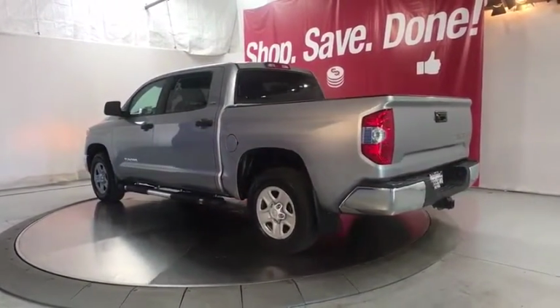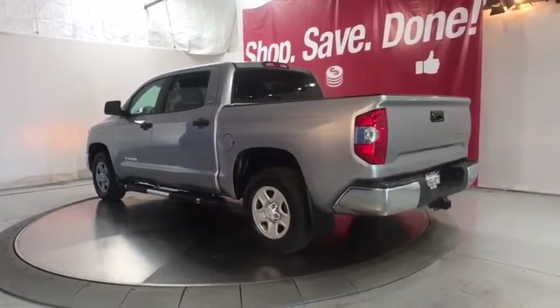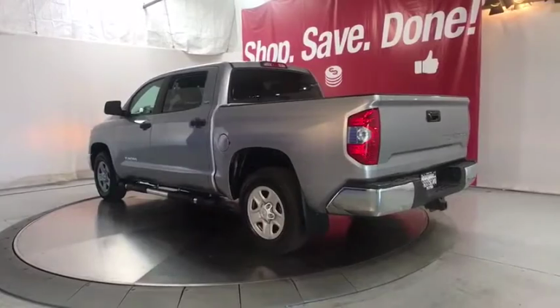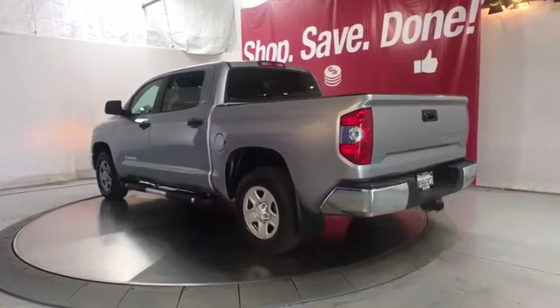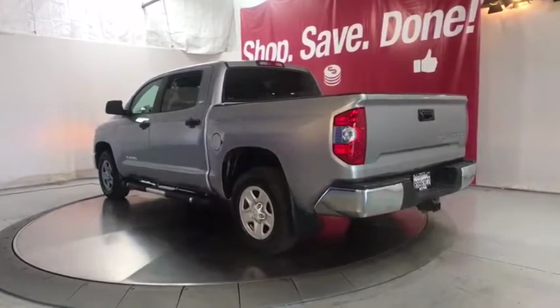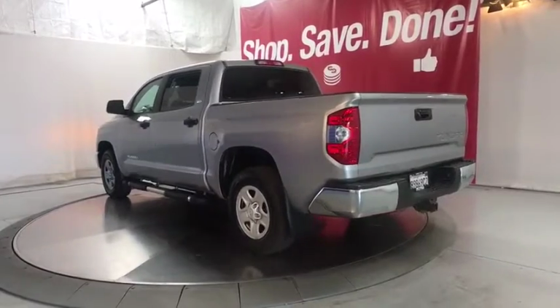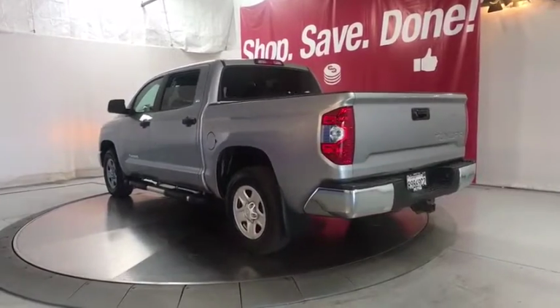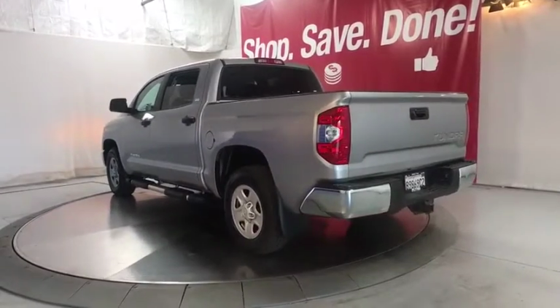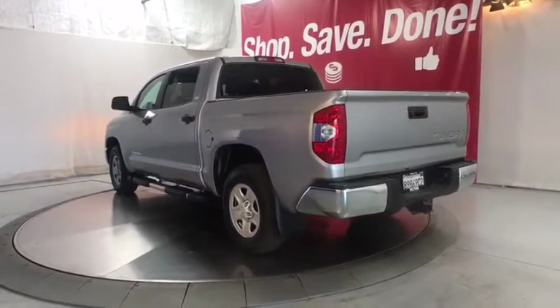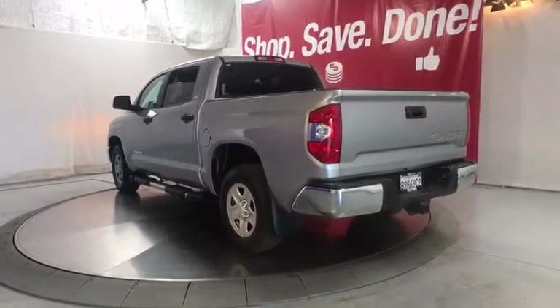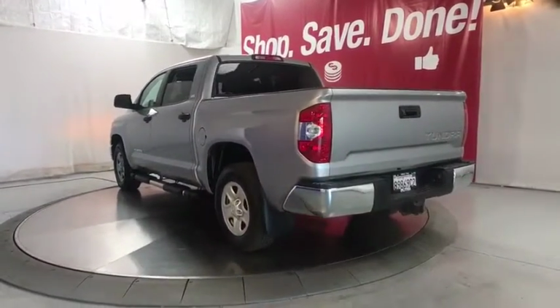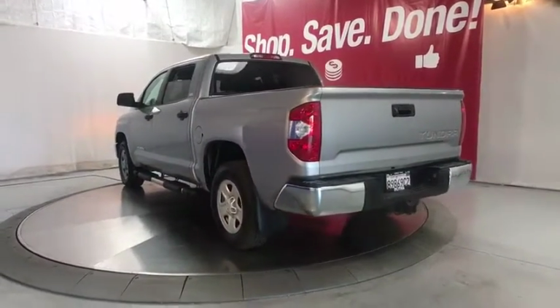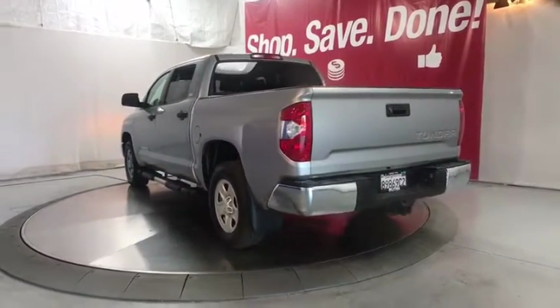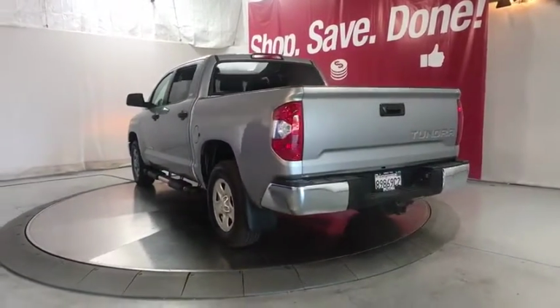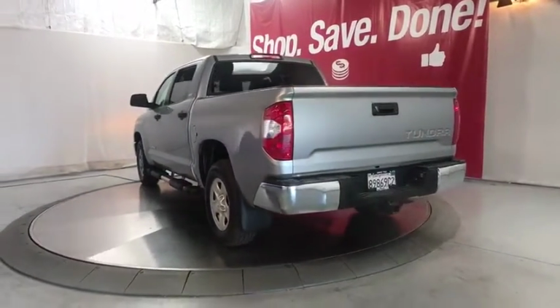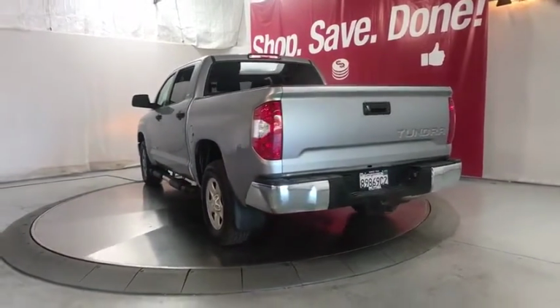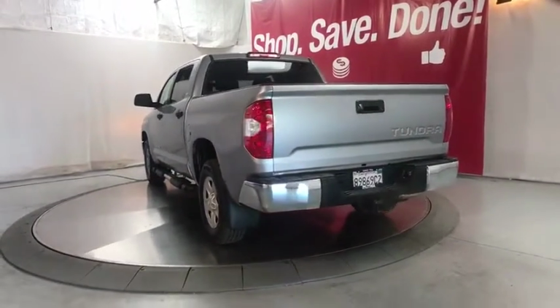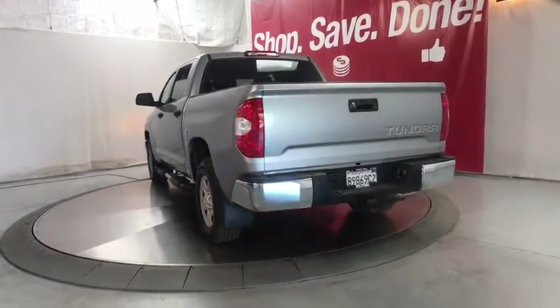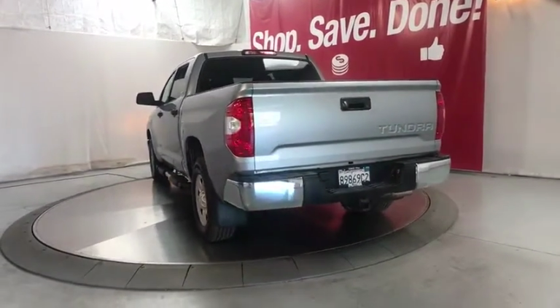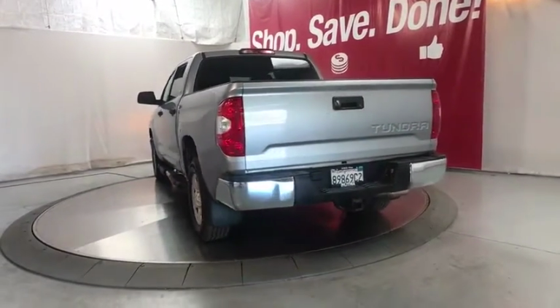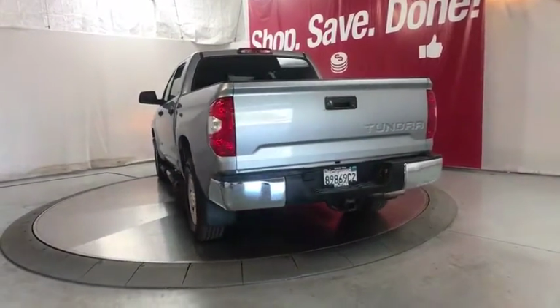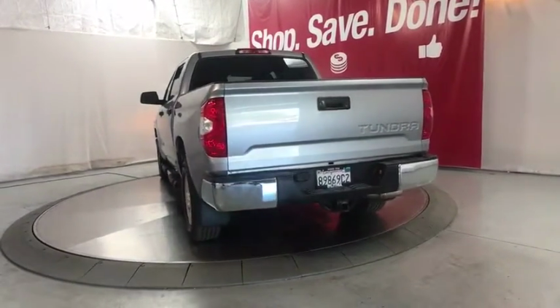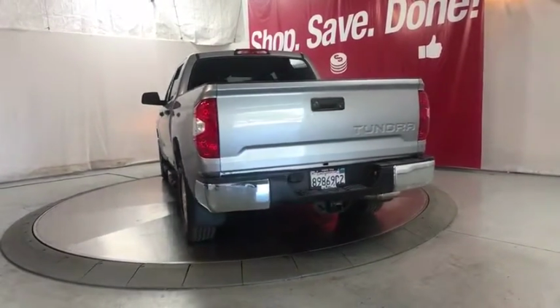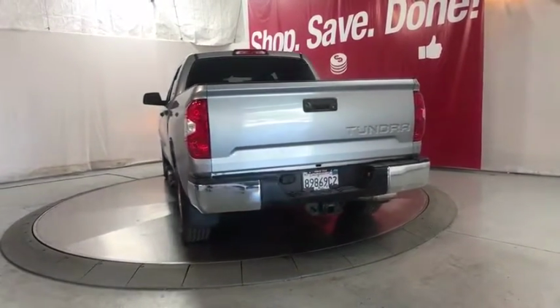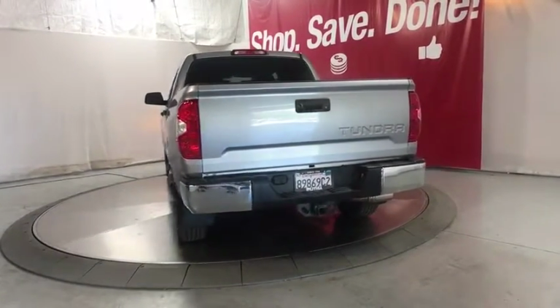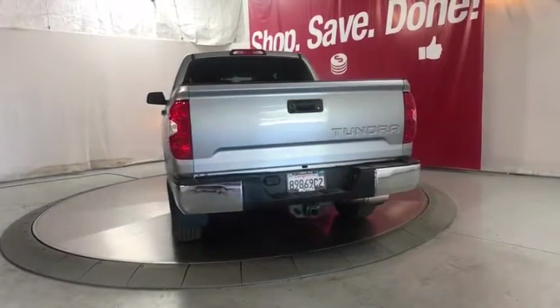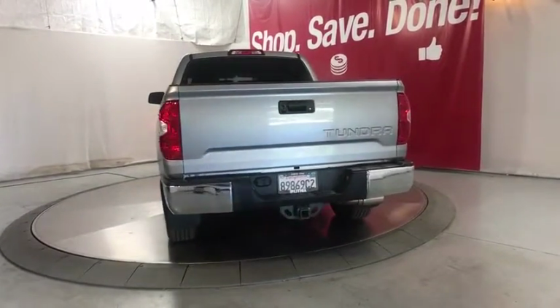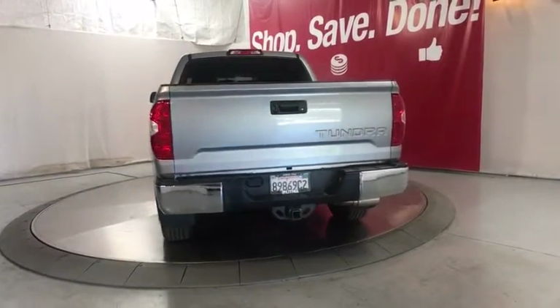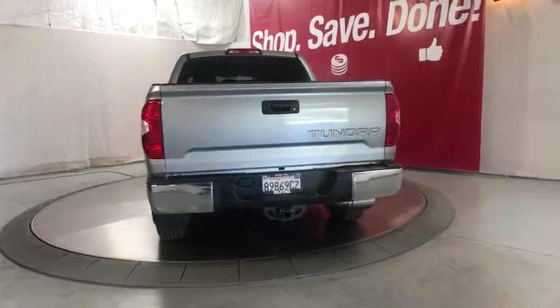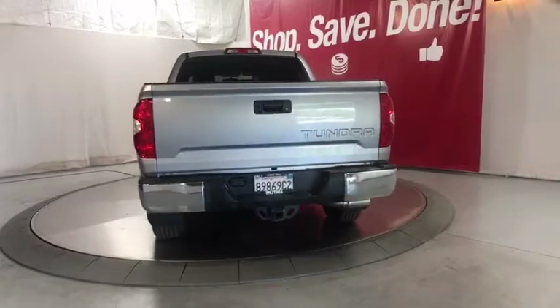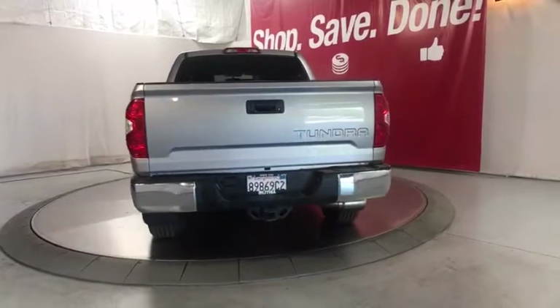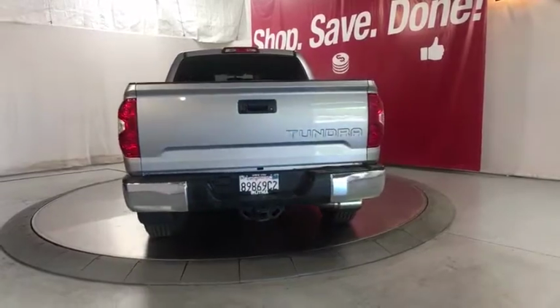the Tundra is the perfect mix of power and efficiency. This vehicle has less than 9,000 miles.